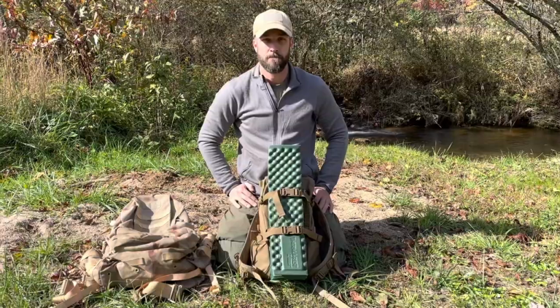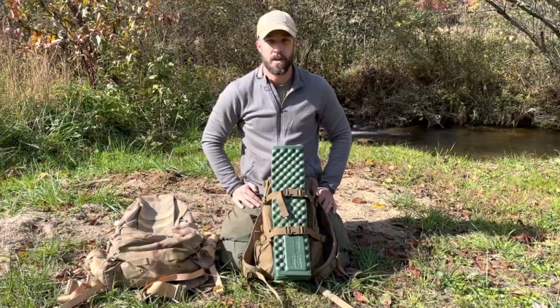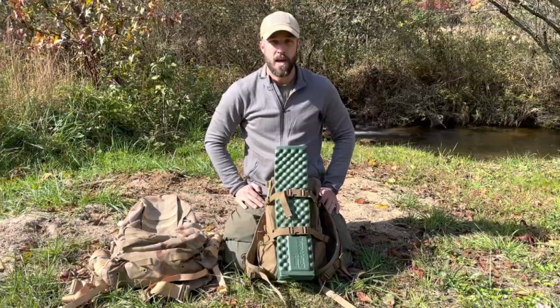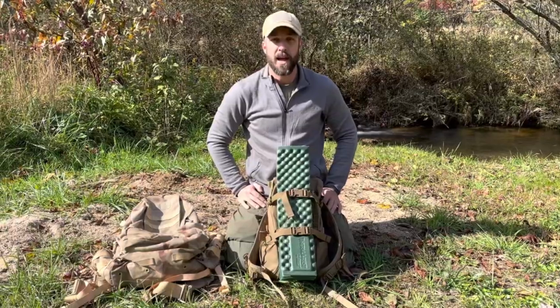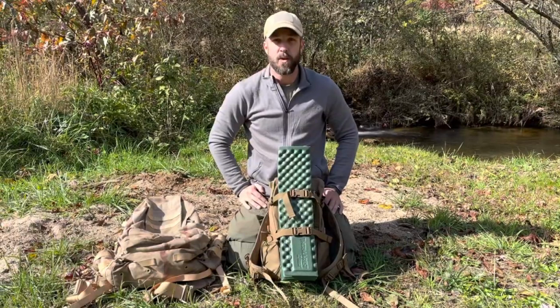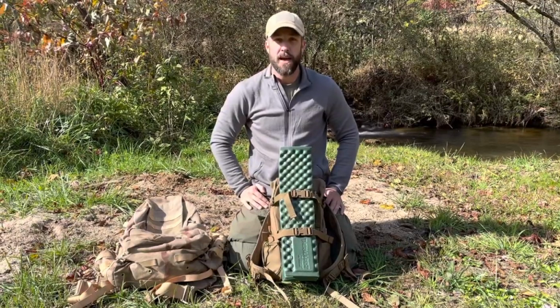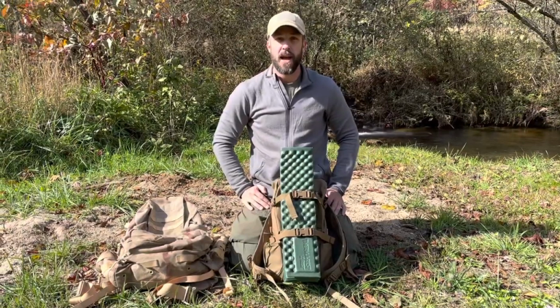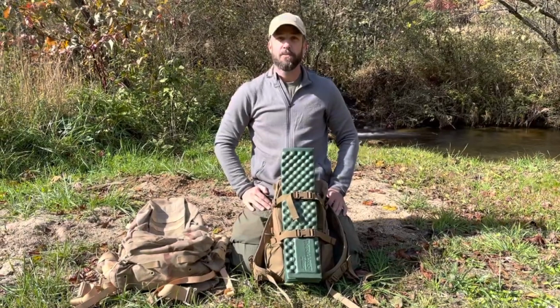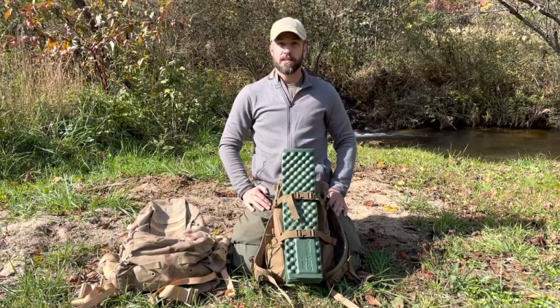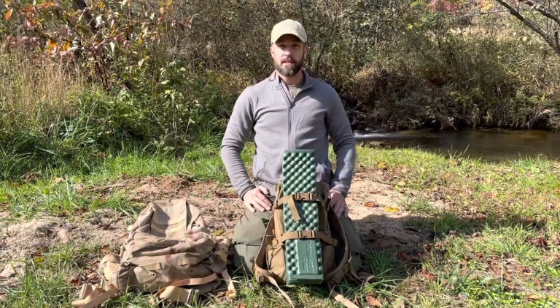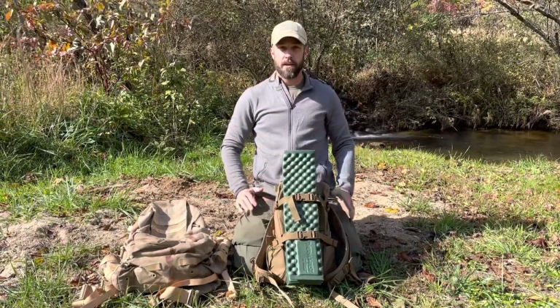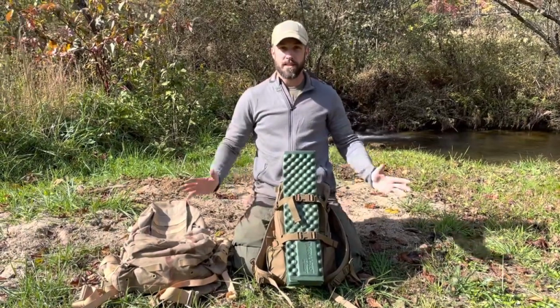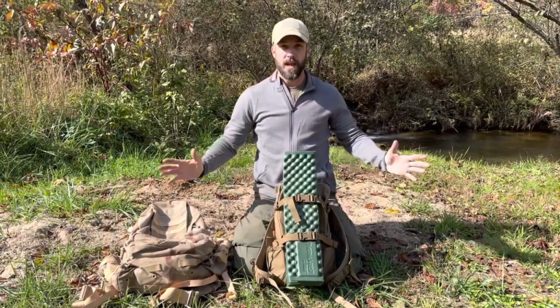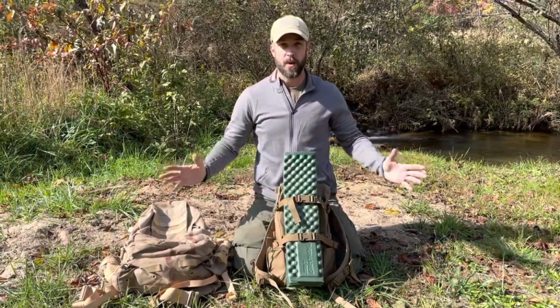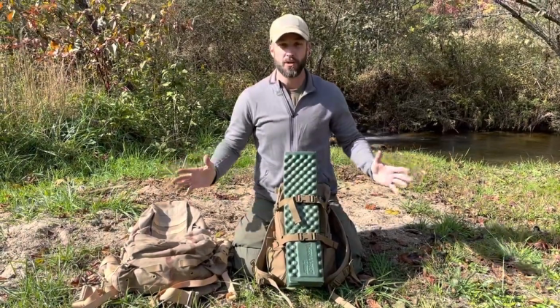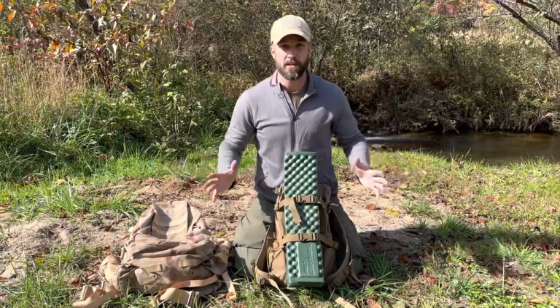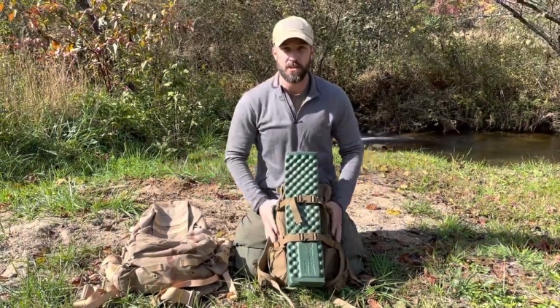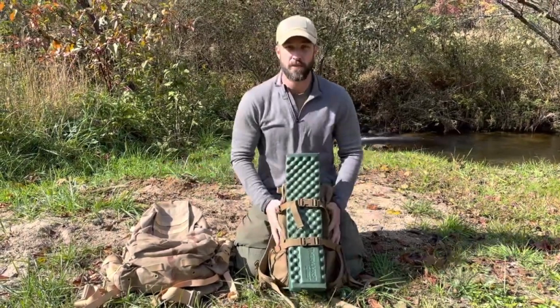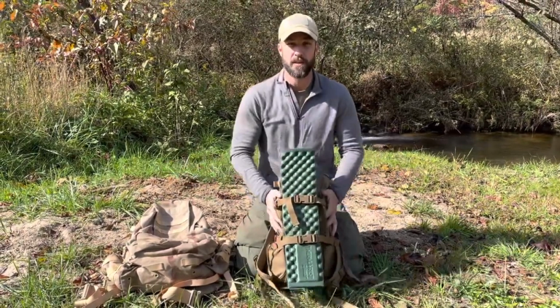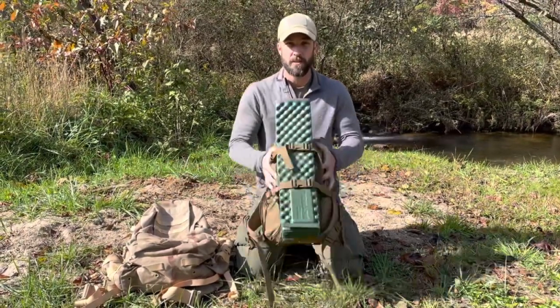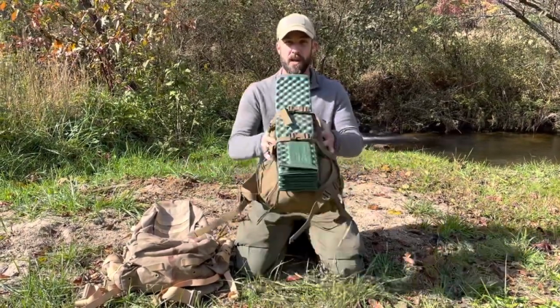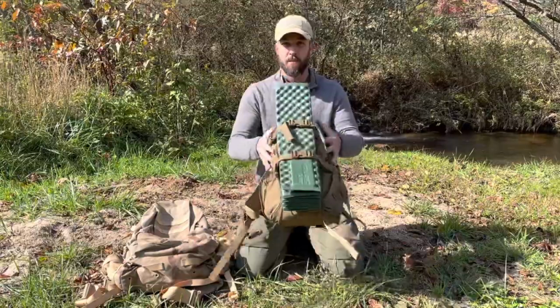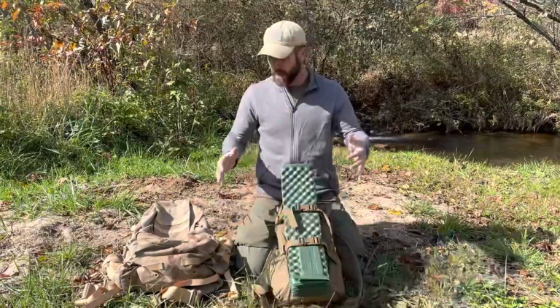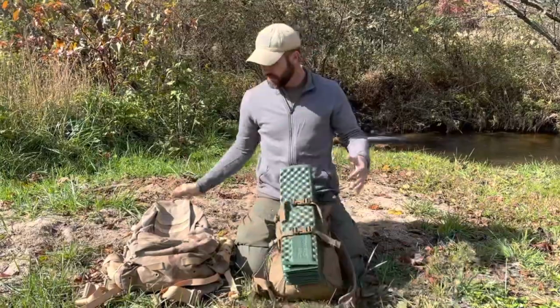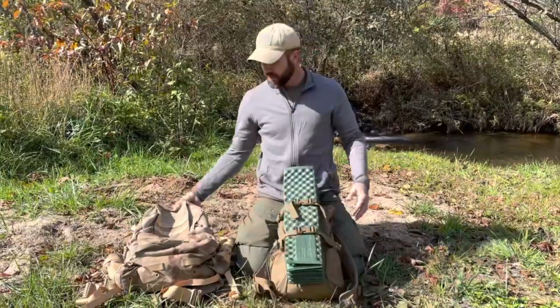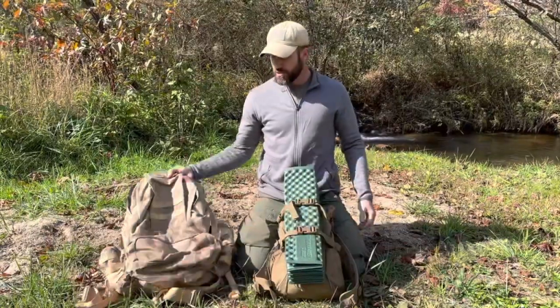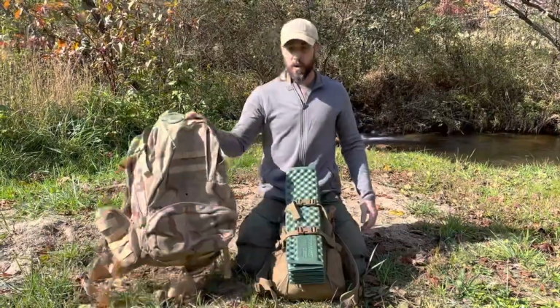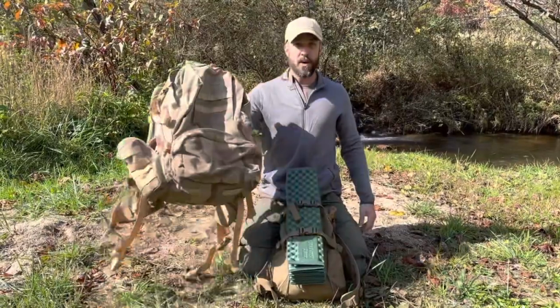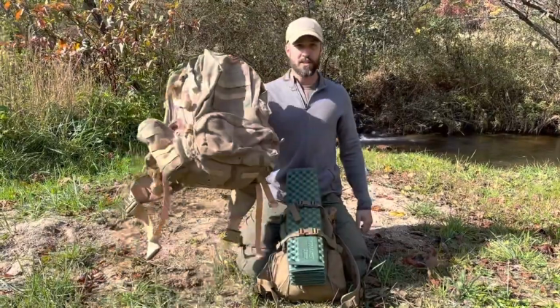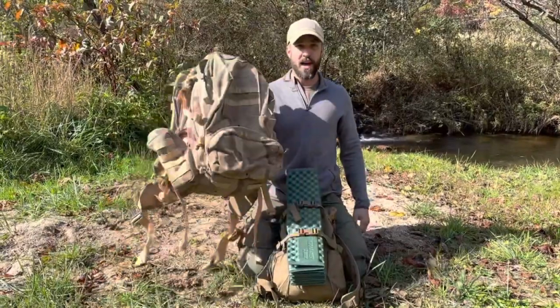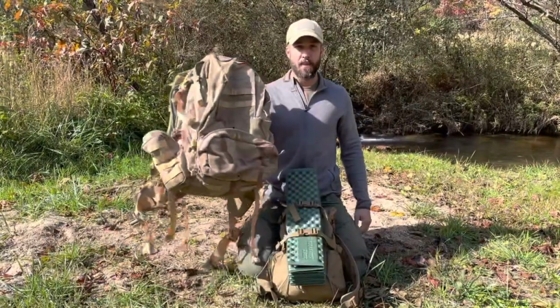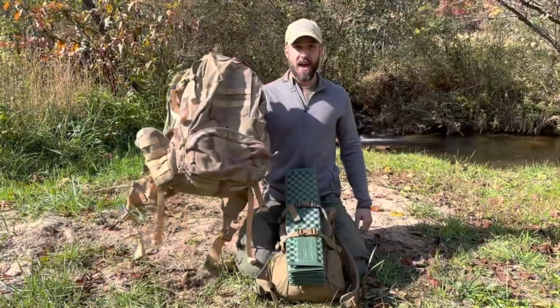Hey guys, welcome back. I am Jason Salyer and today we are transitioning from a summertime pack to a wintertime pack.